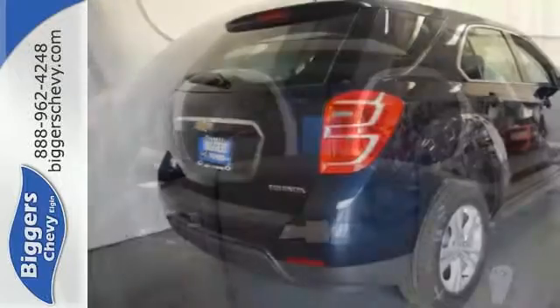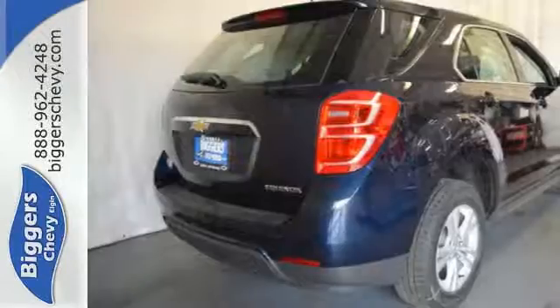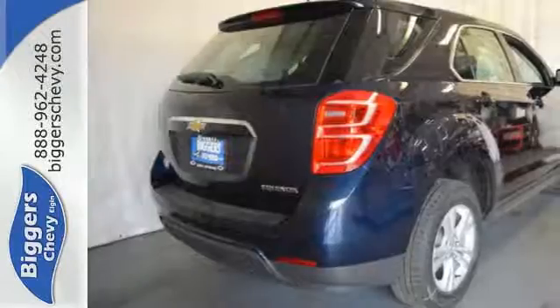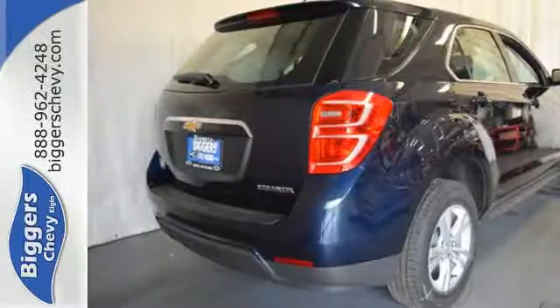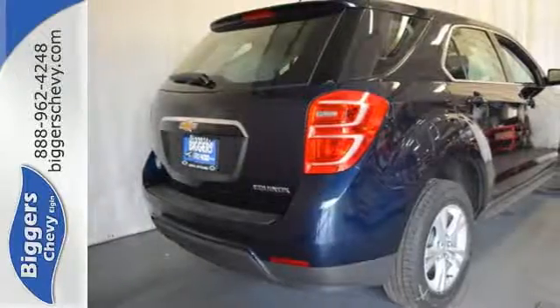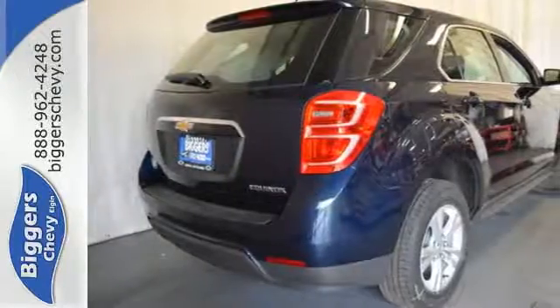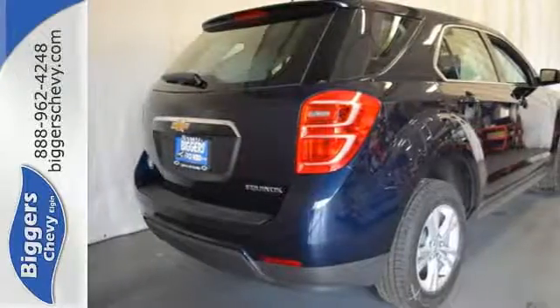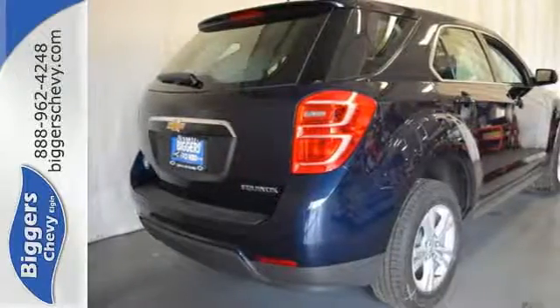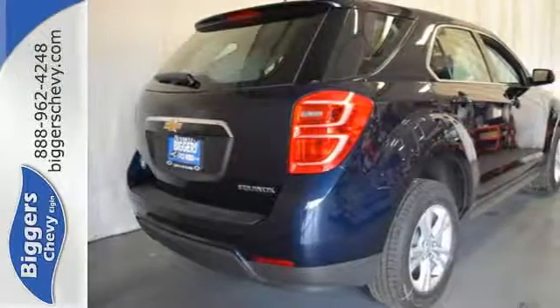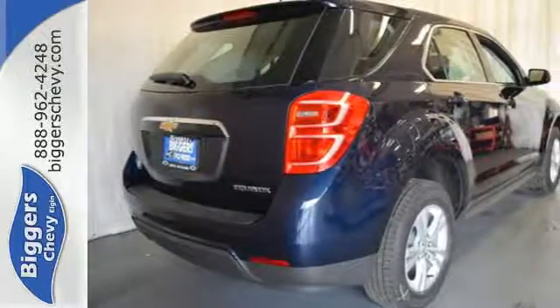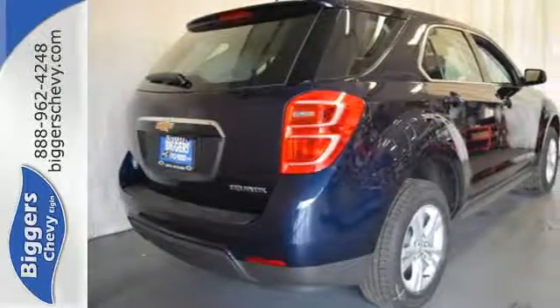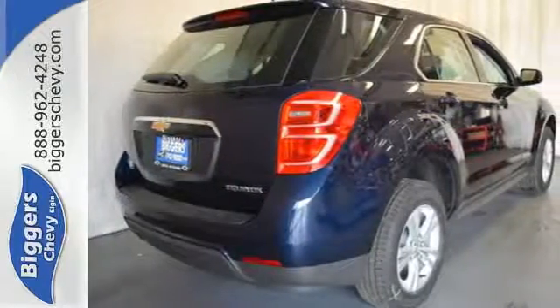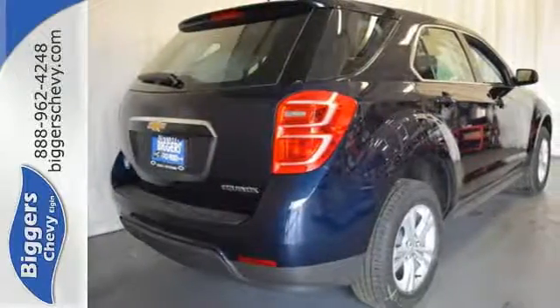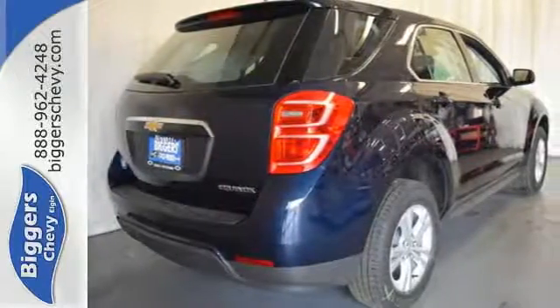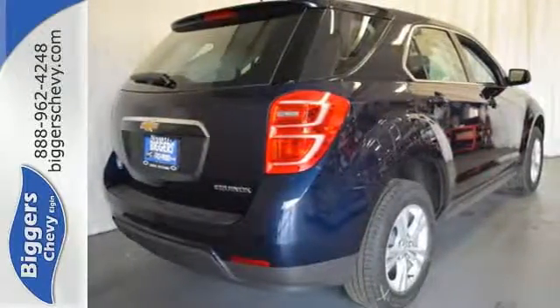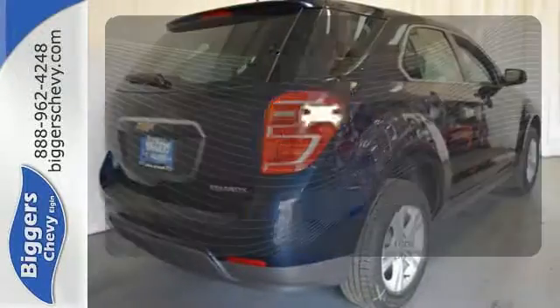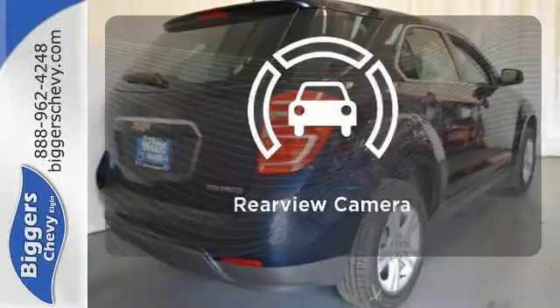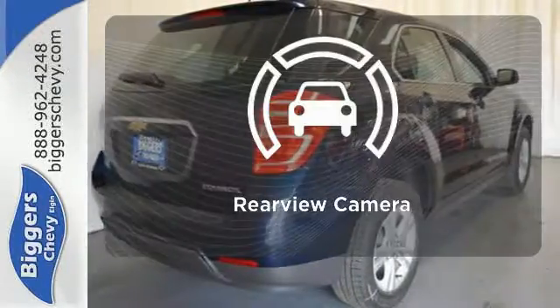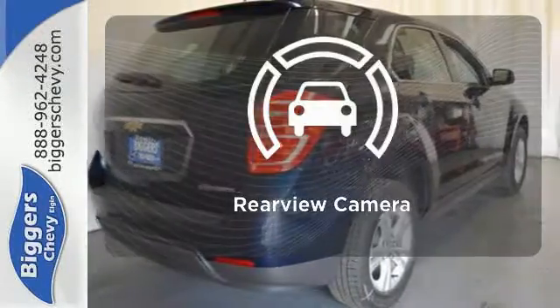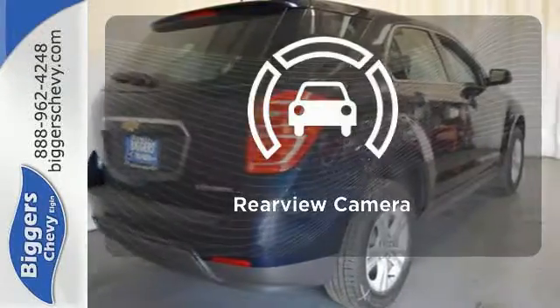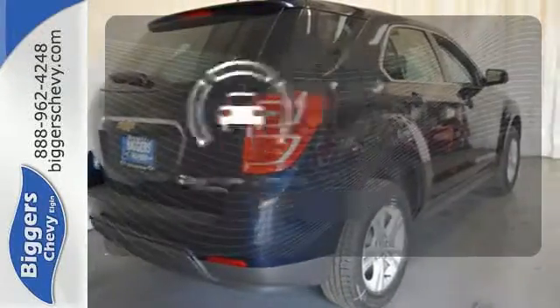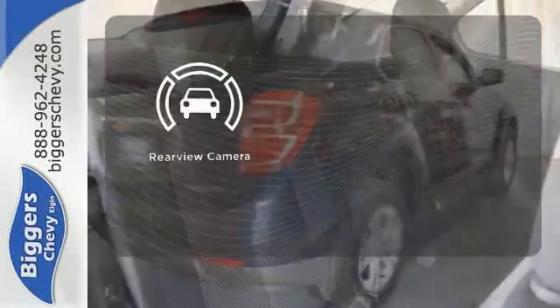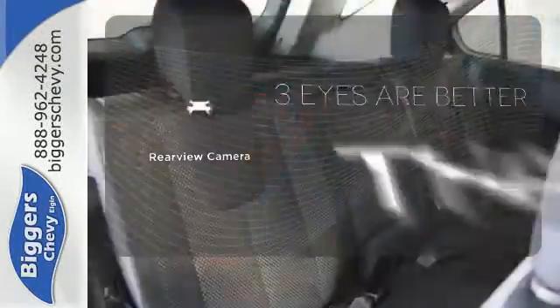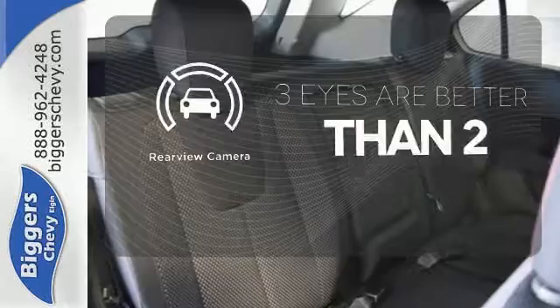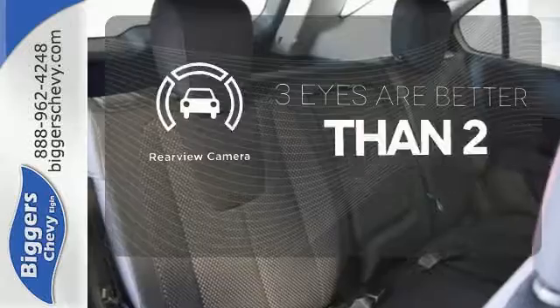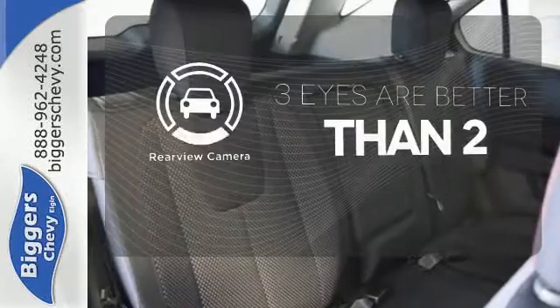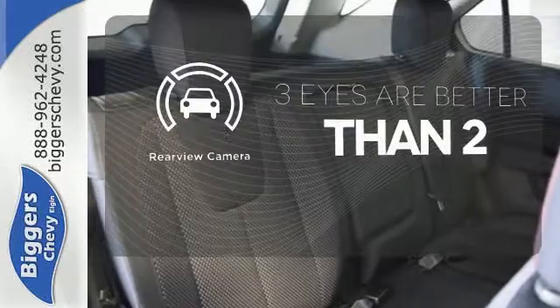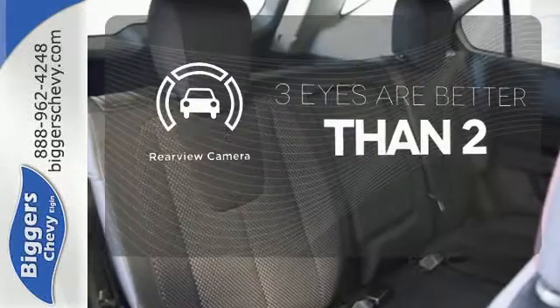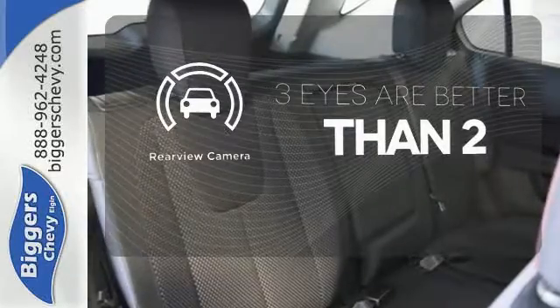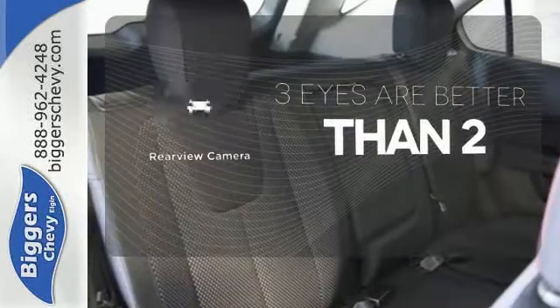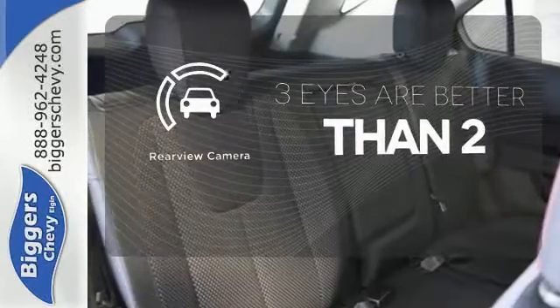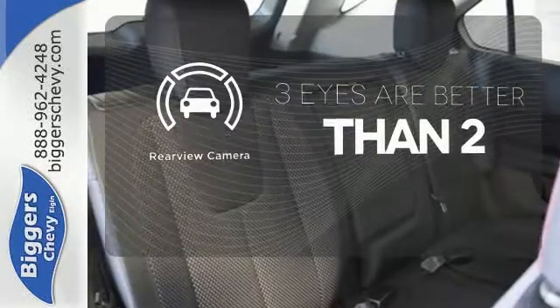You'll feel confident surrounded by six airbags, a rear-vision camera, and stability and traction control. The backup camera gives you a clear picture of what's behind you.